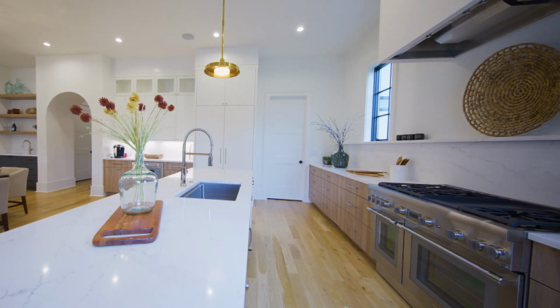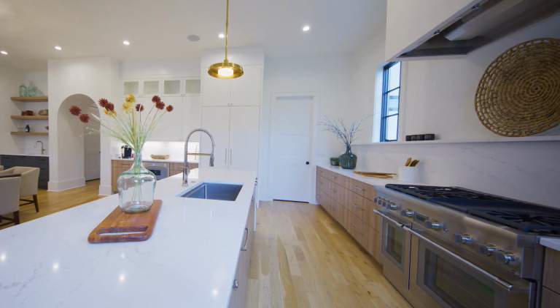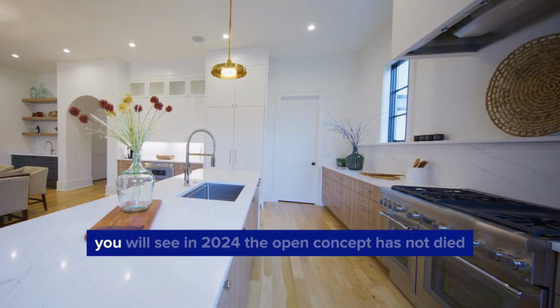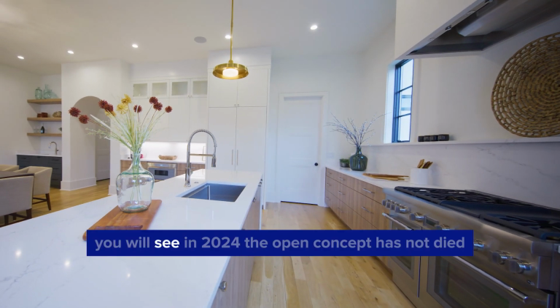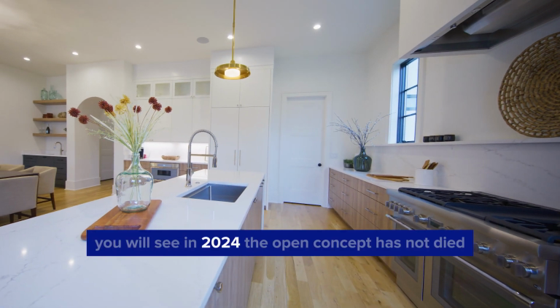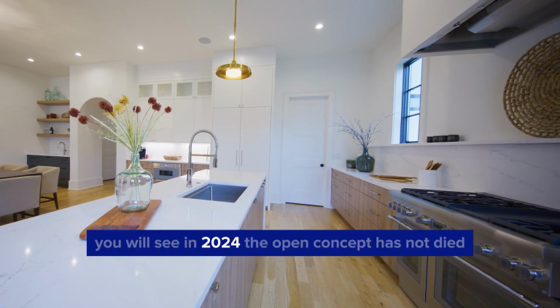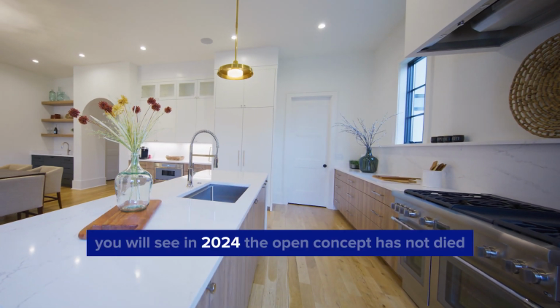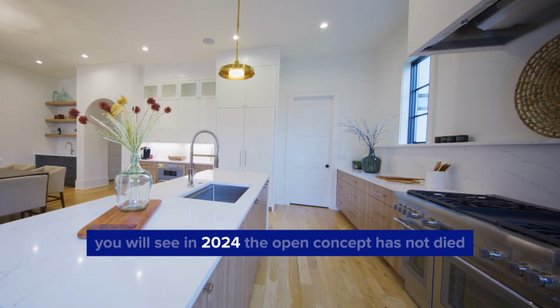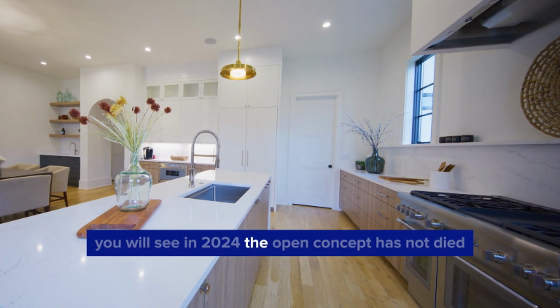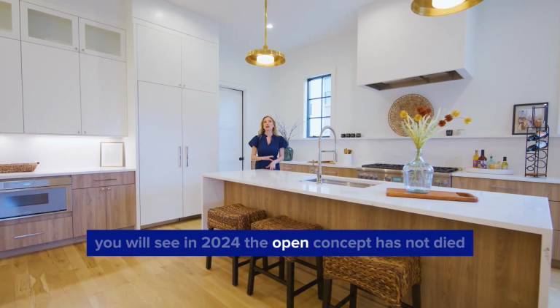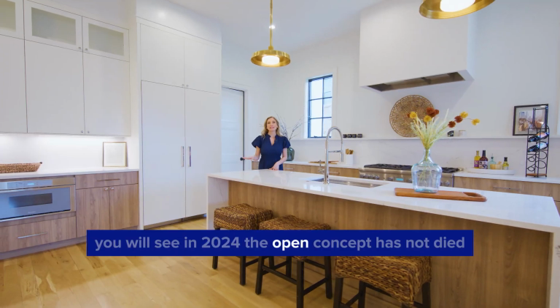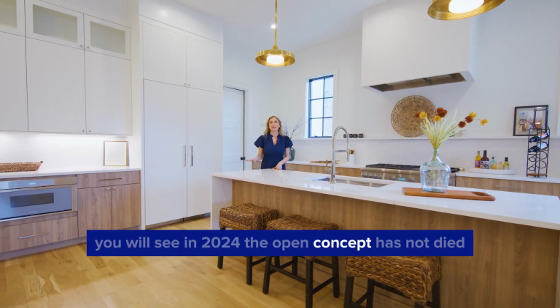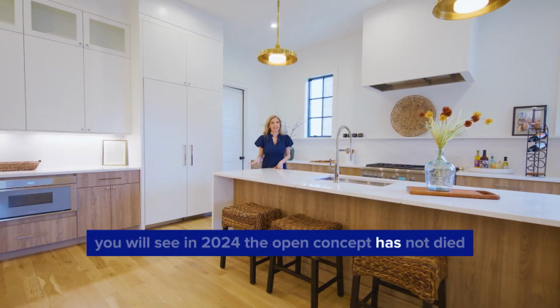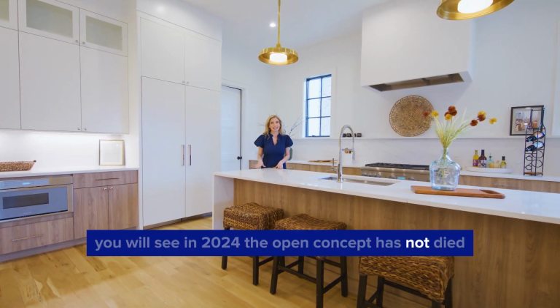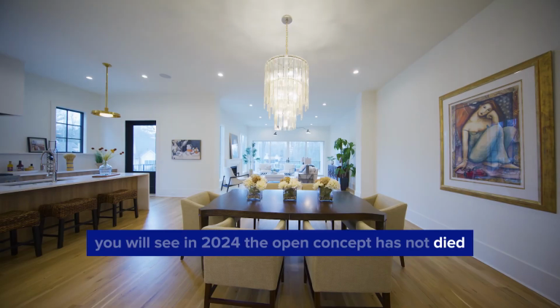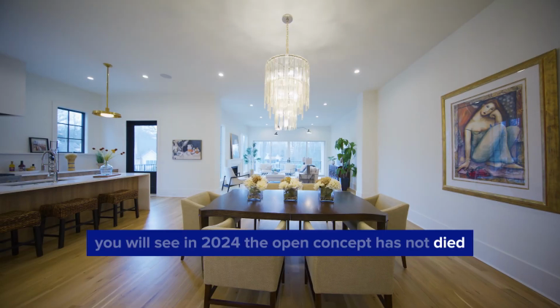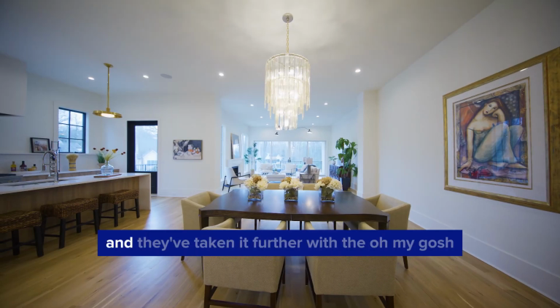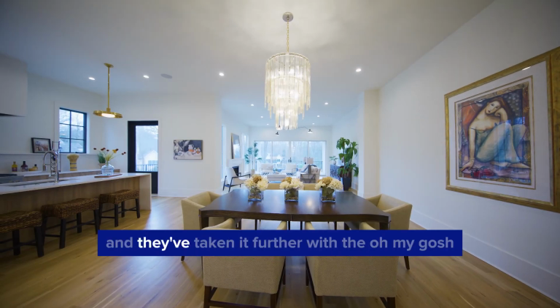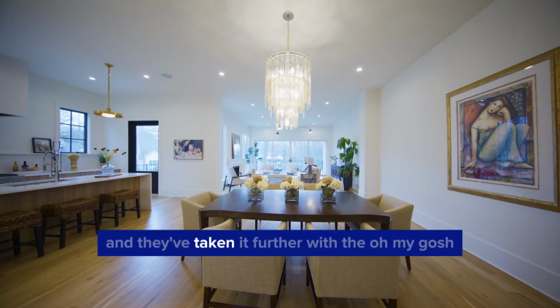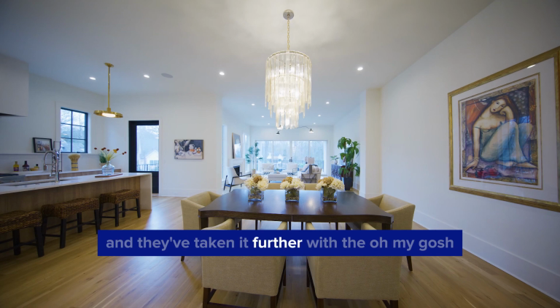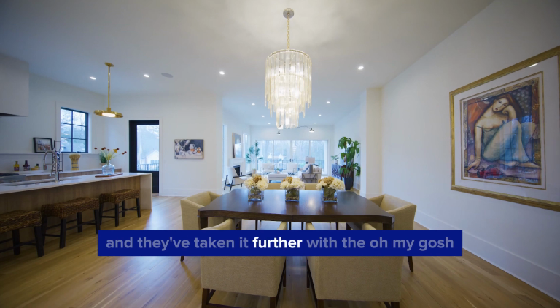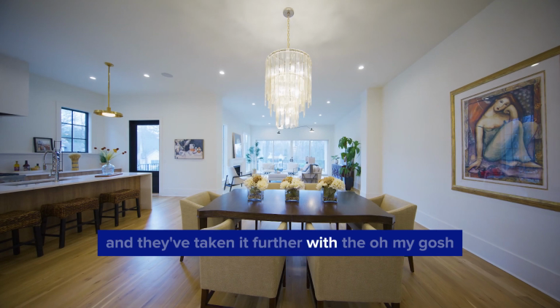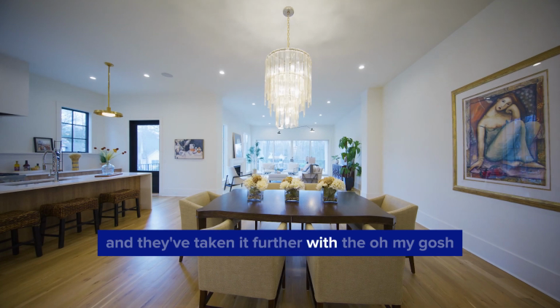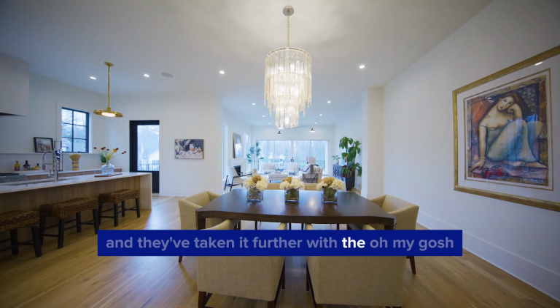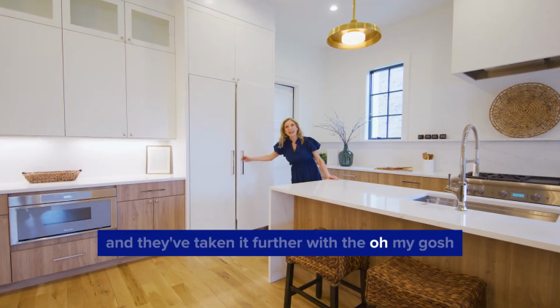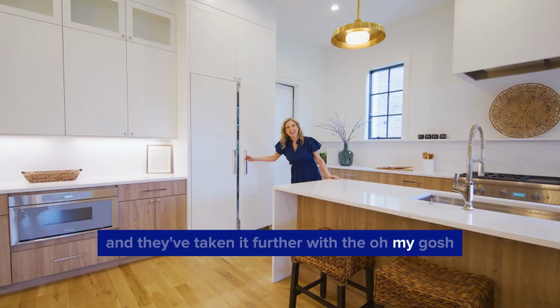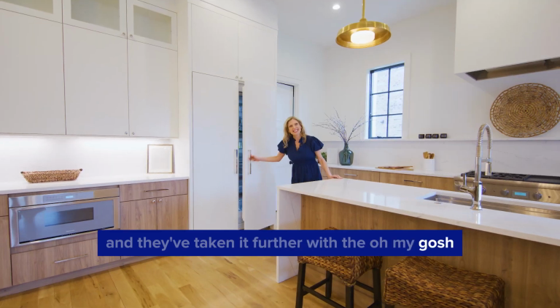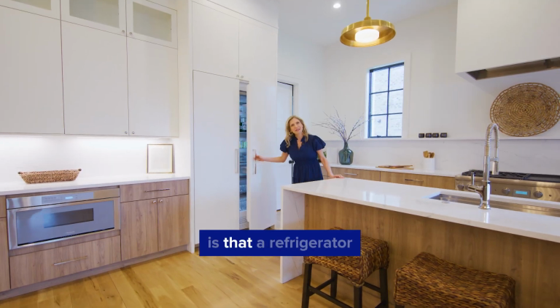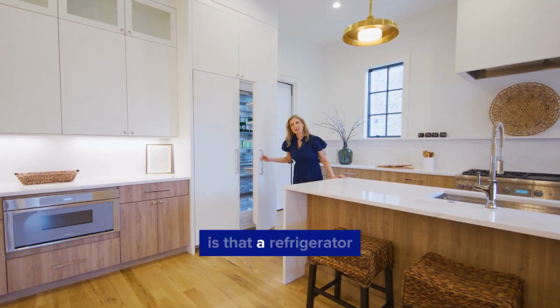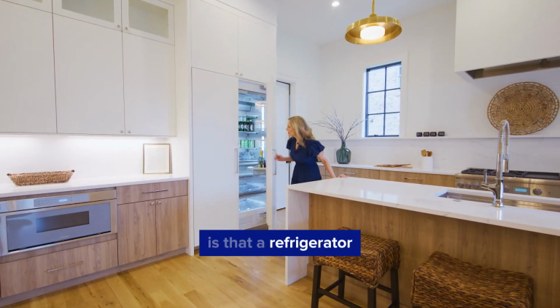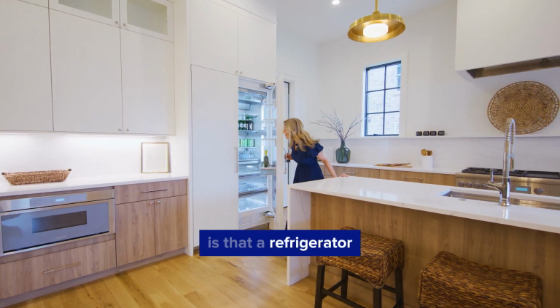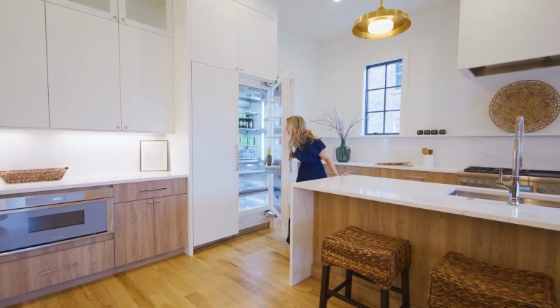You will see in 2024 the open concept has not died, and they've taken it further — oh my gosh, is that a refrigerator in there?